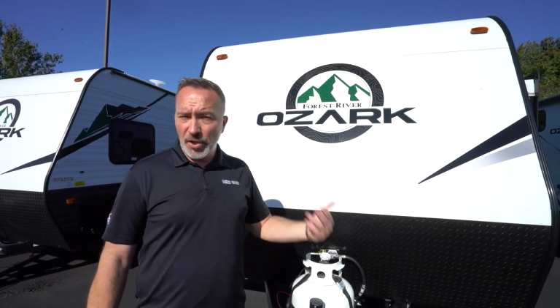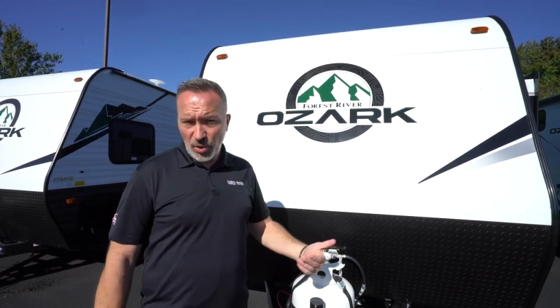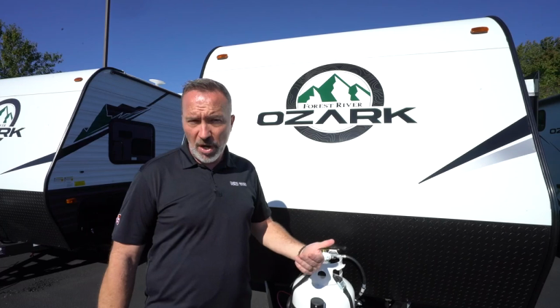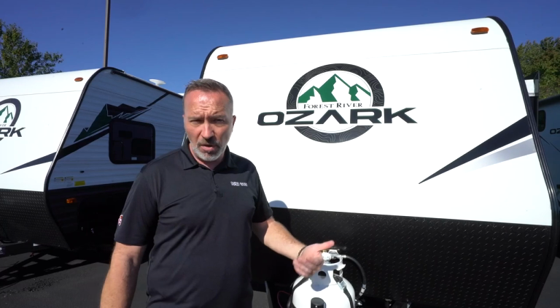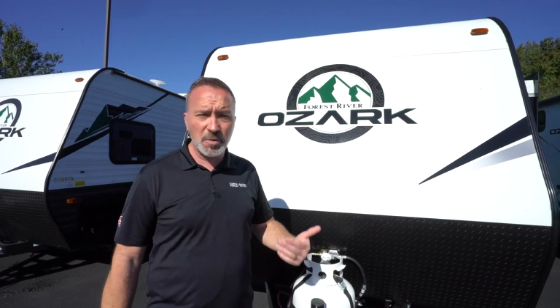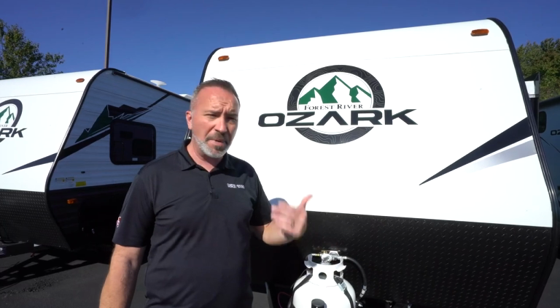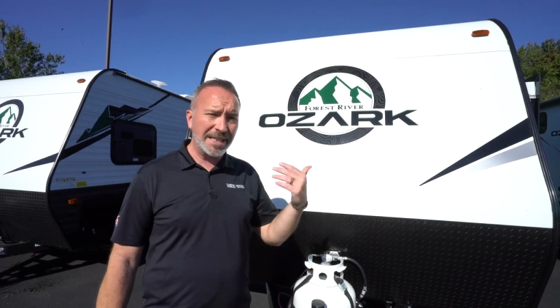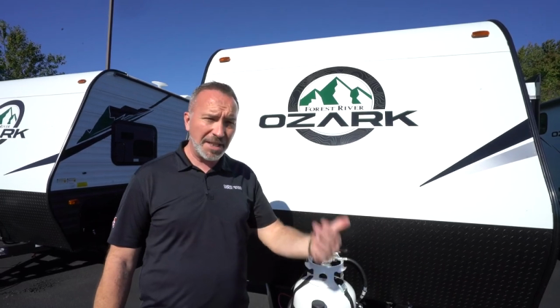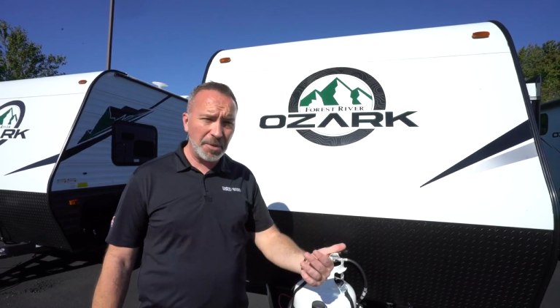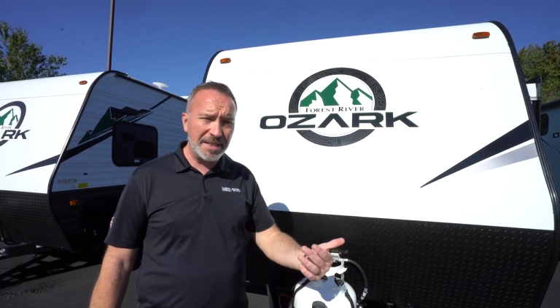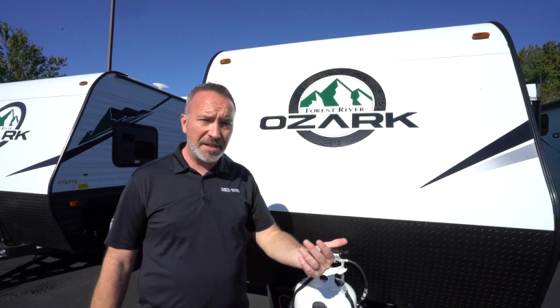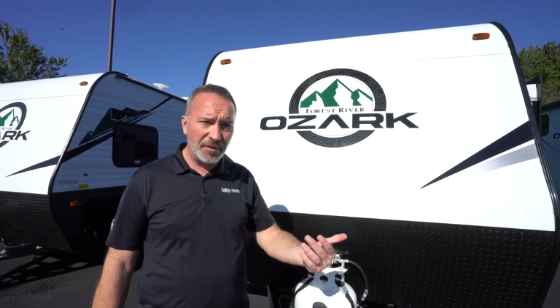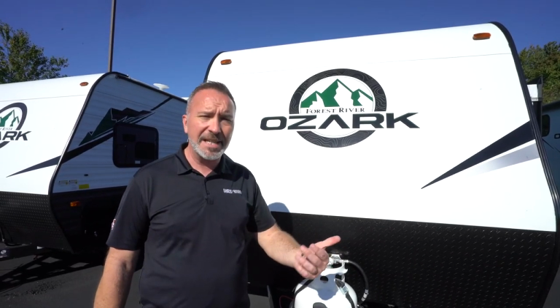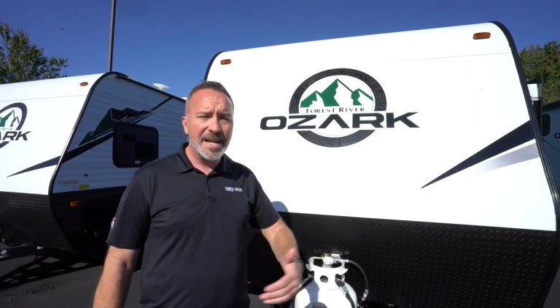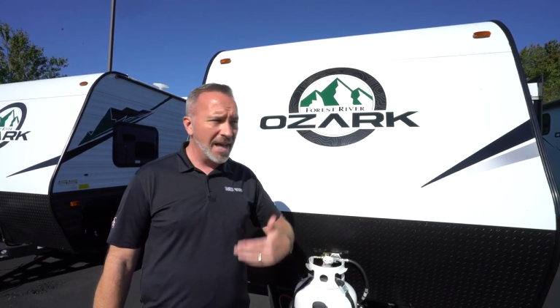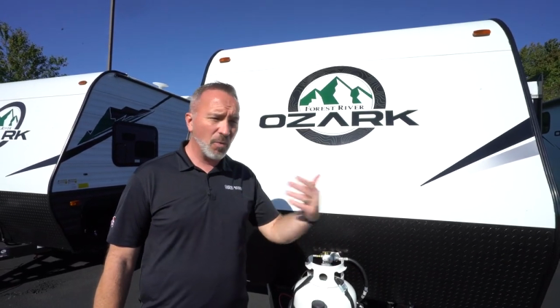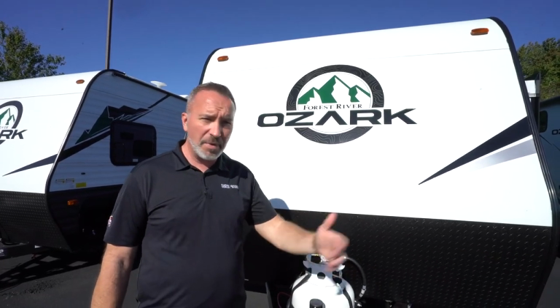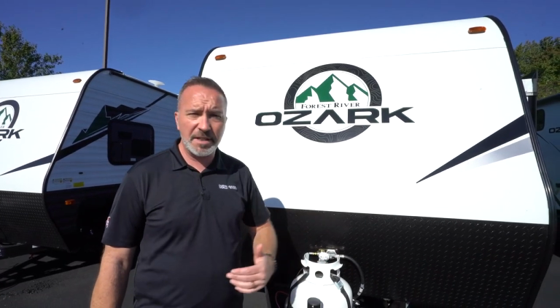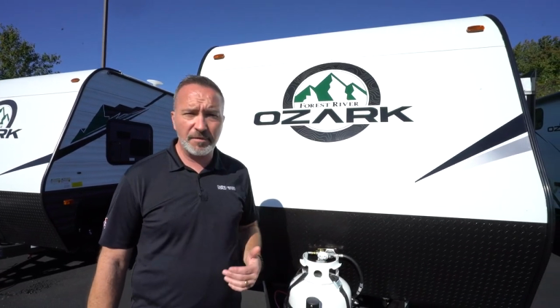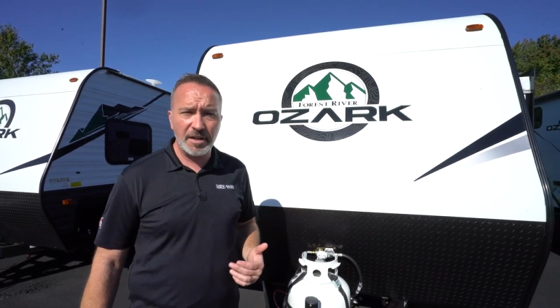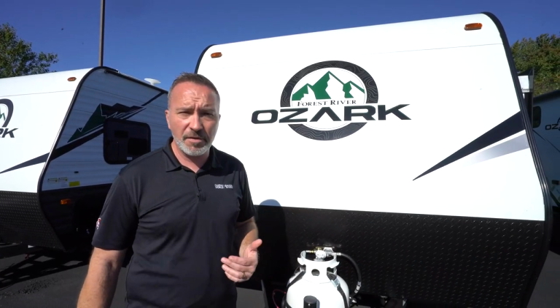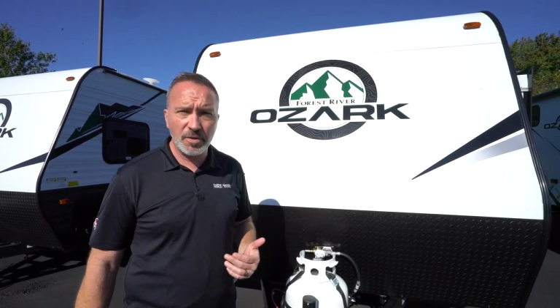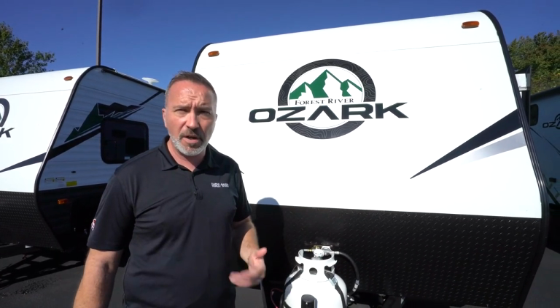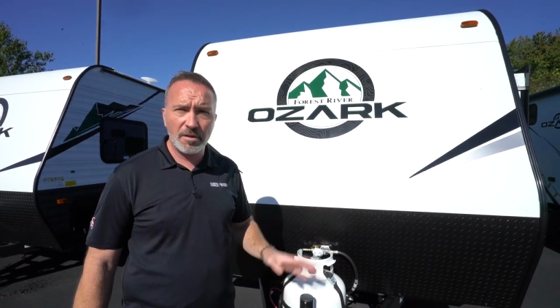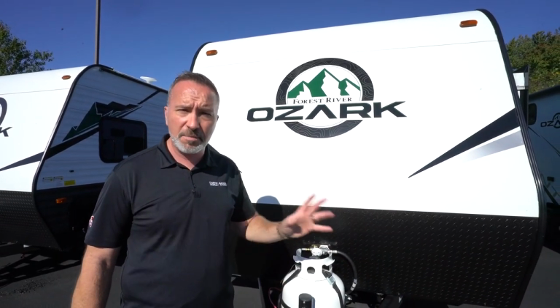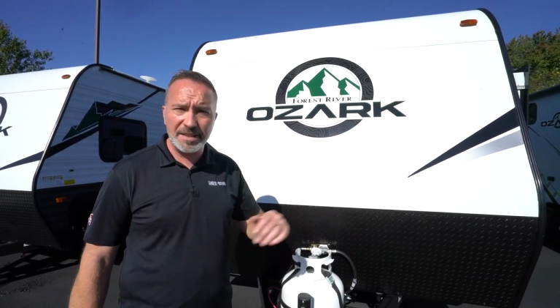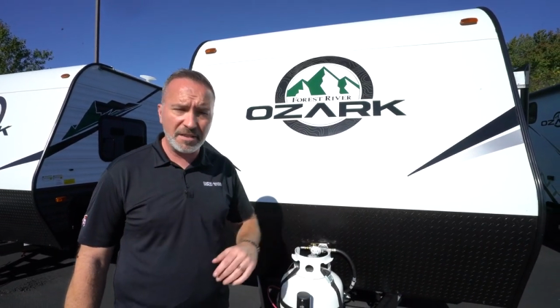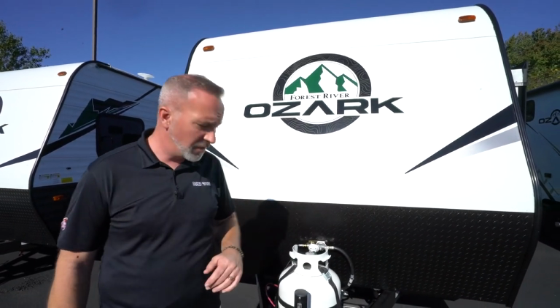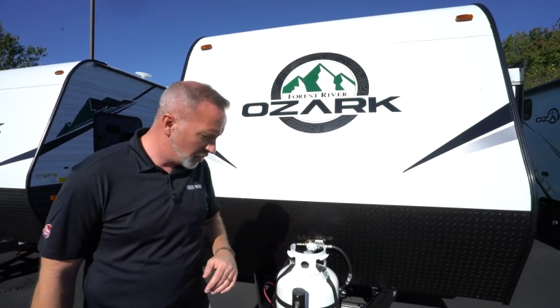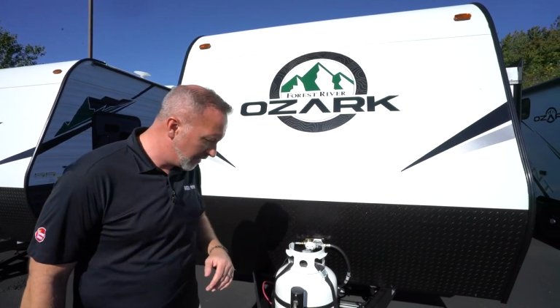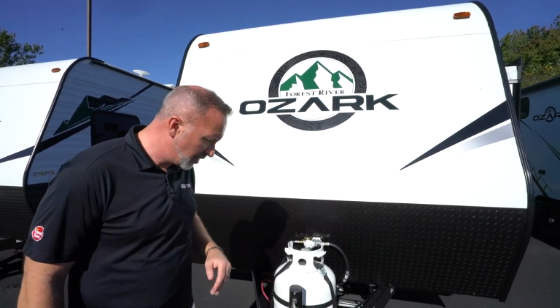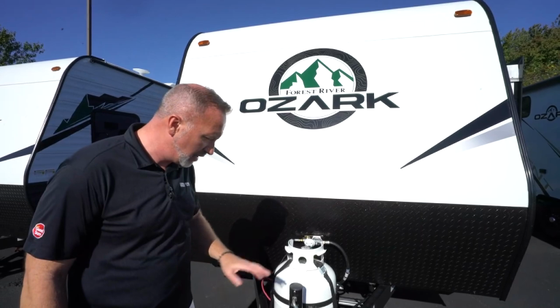The toy haulers will be a little bit different. There will be a separate video for the toy haulers, but this is for the travel trailer.